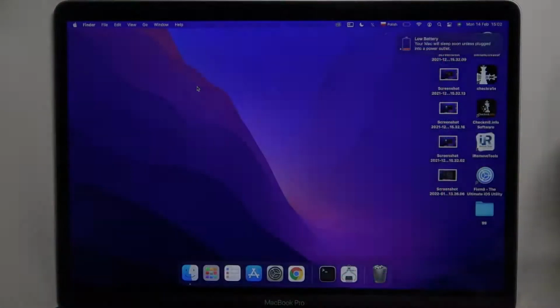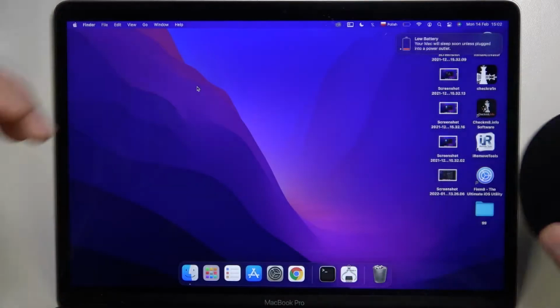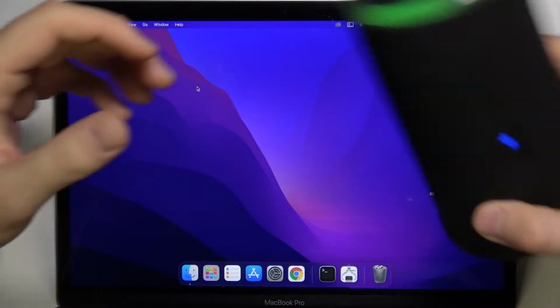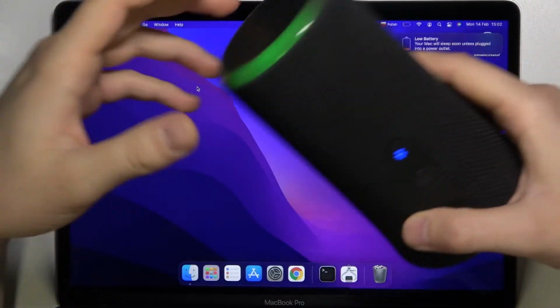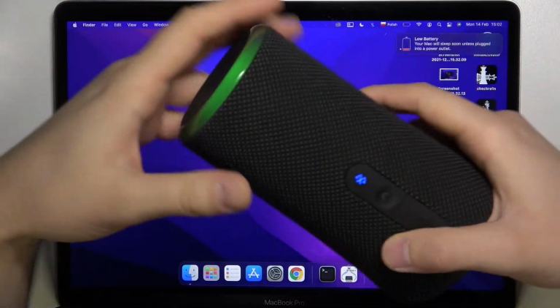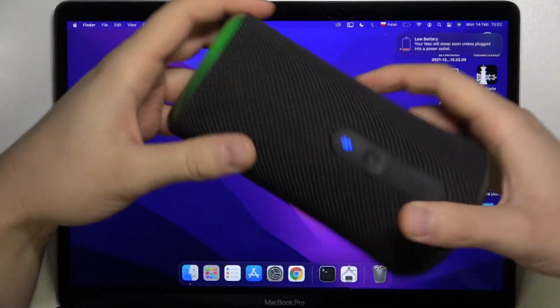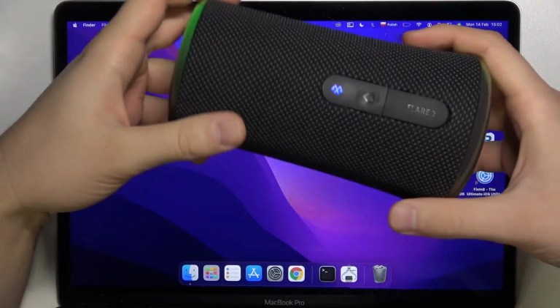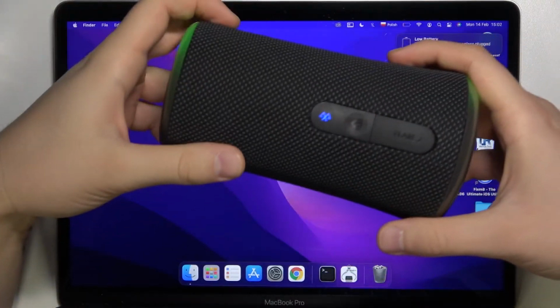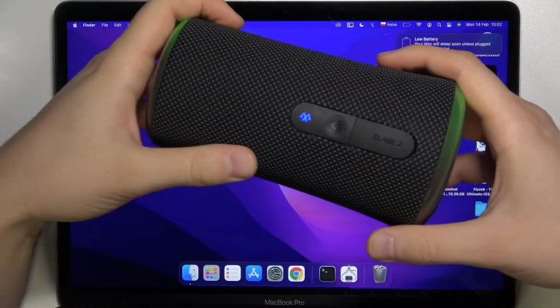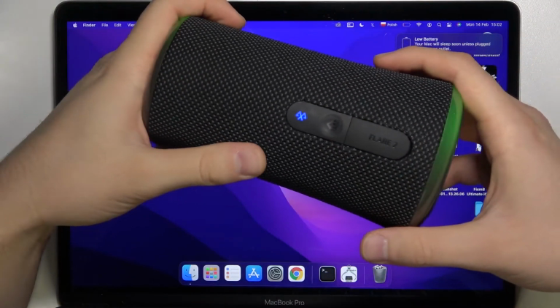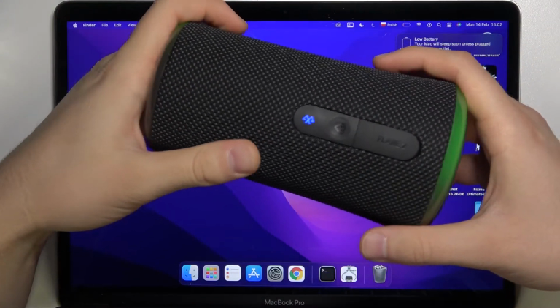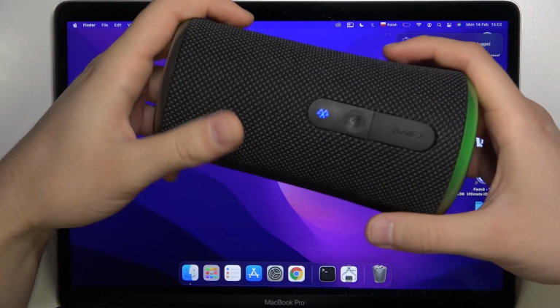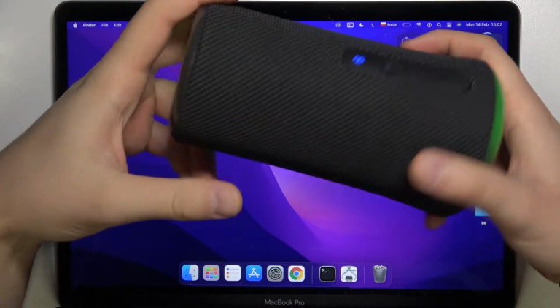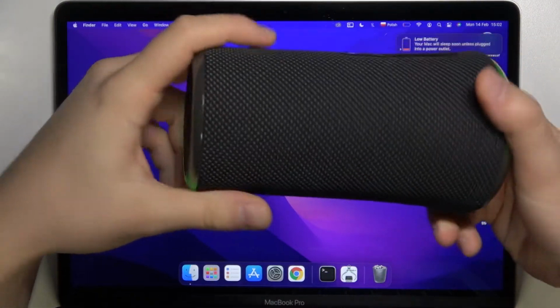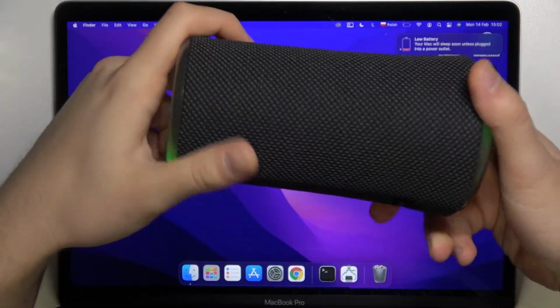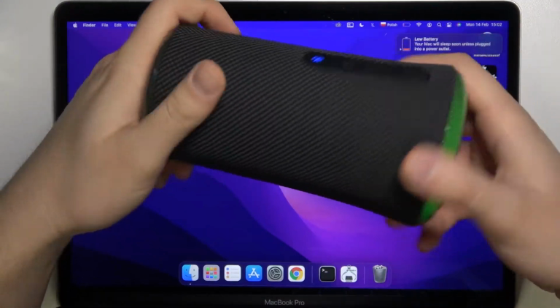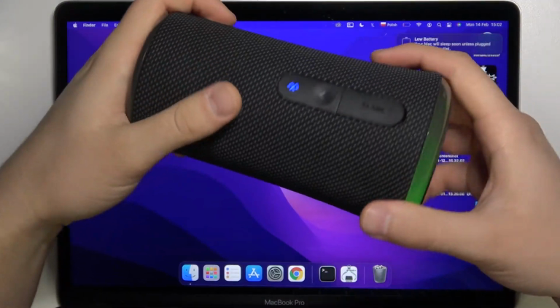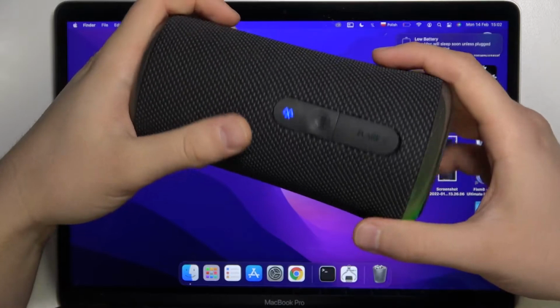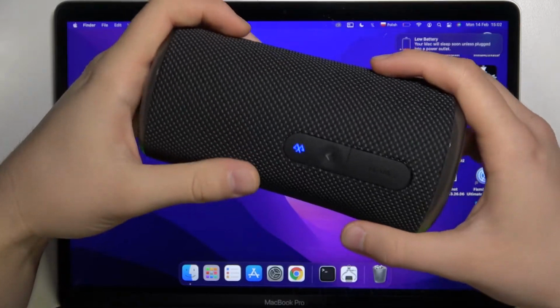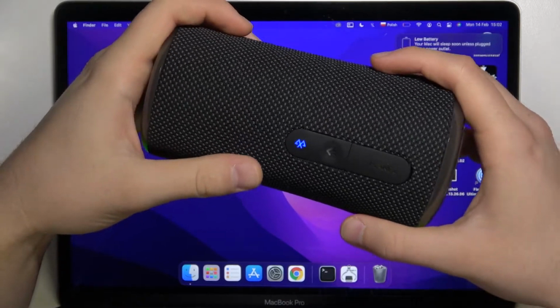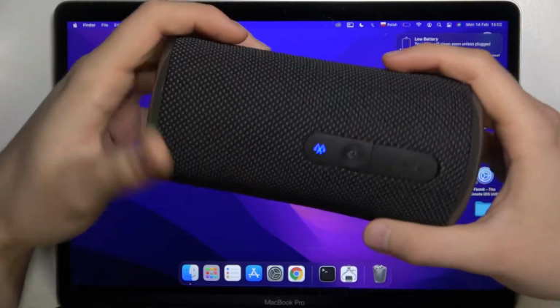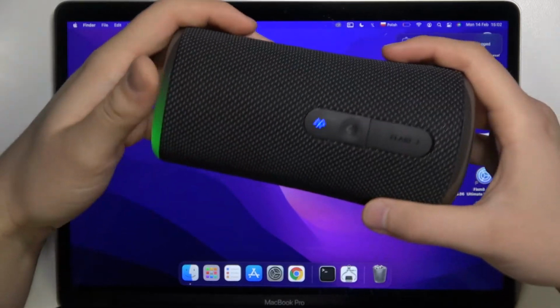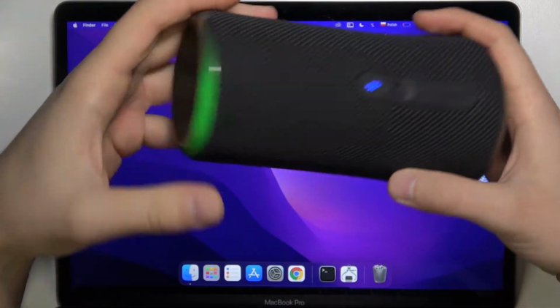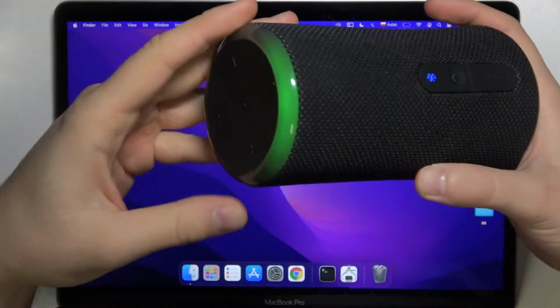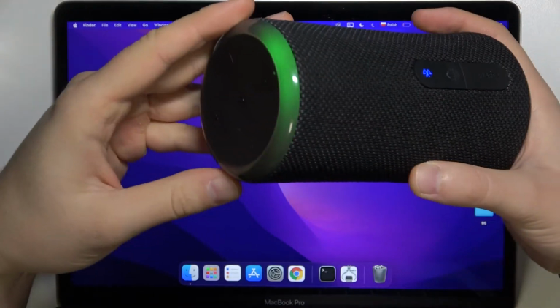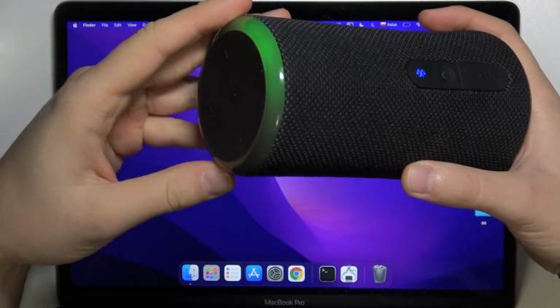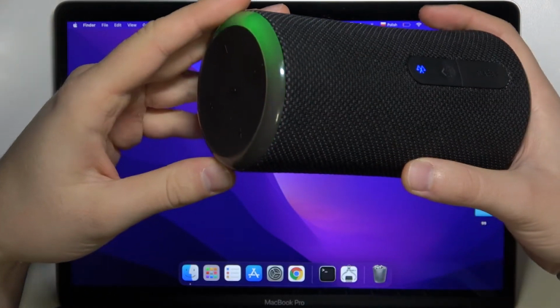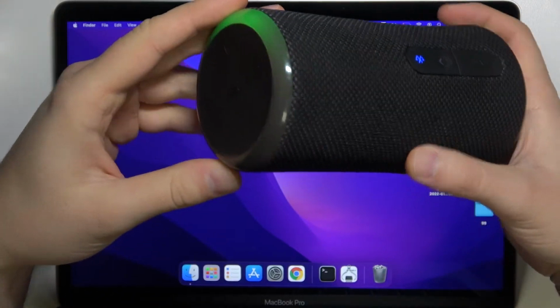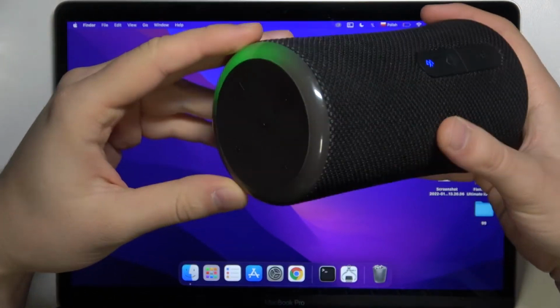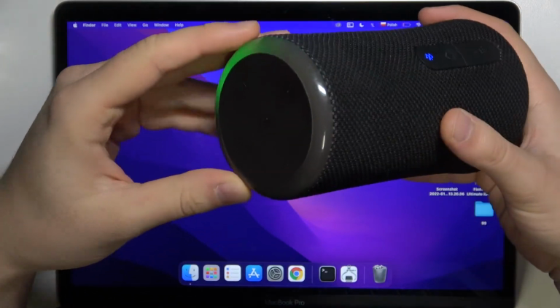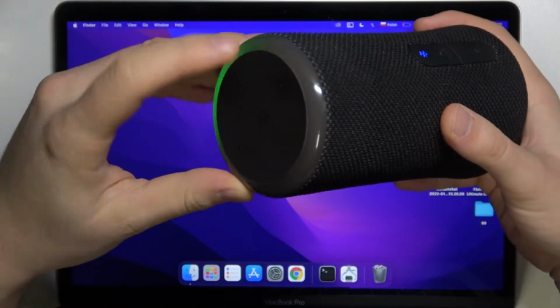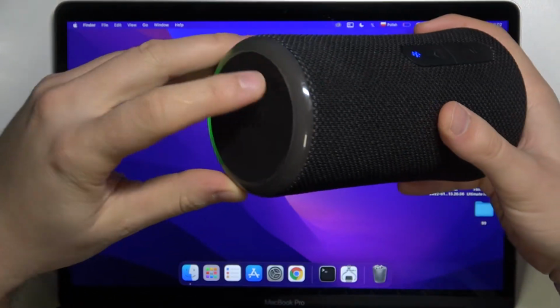Welcome. Today I am with the Soundcore Flare 2 wireless speaker, and I'm going to show you how you can connect this device to your MacBook.